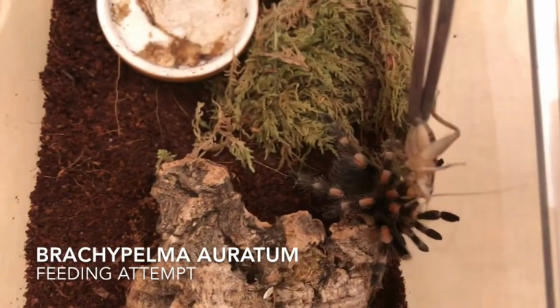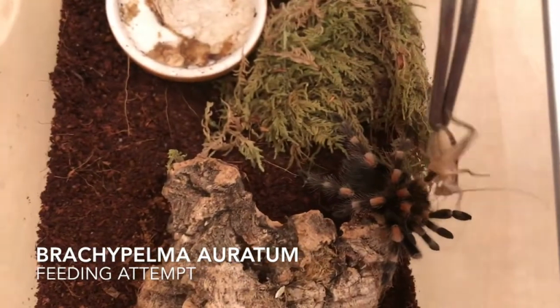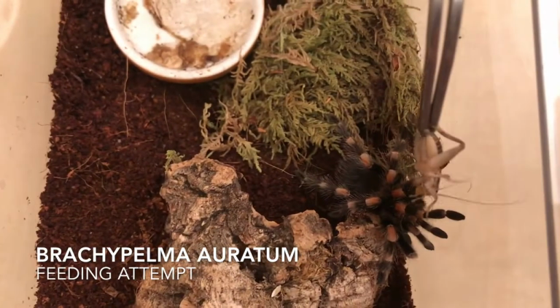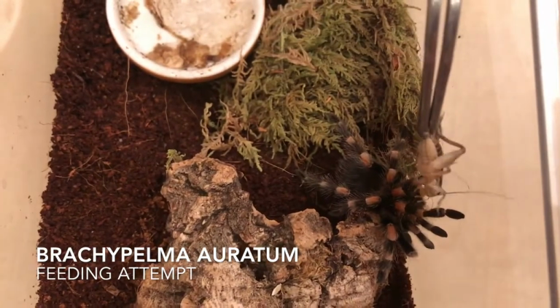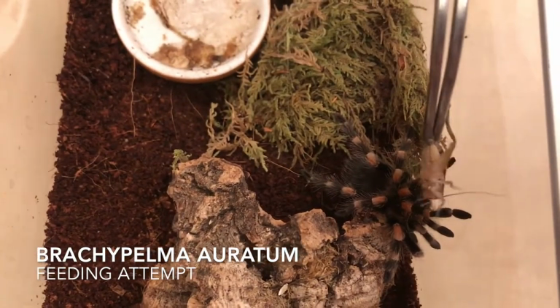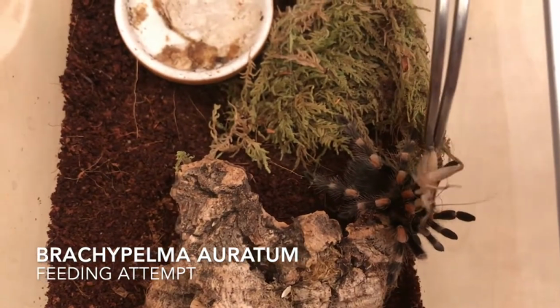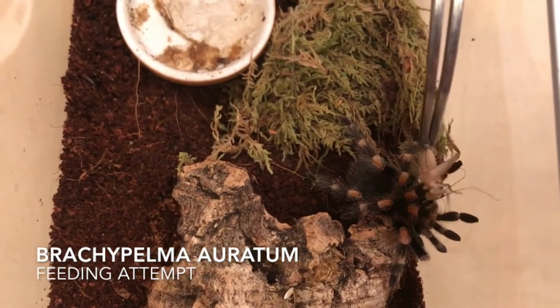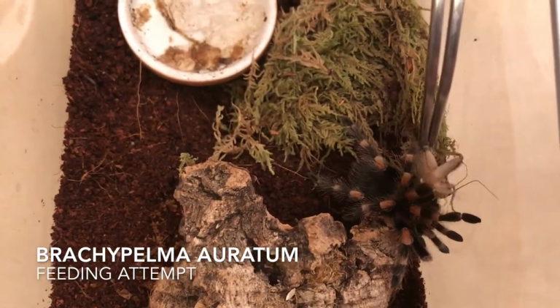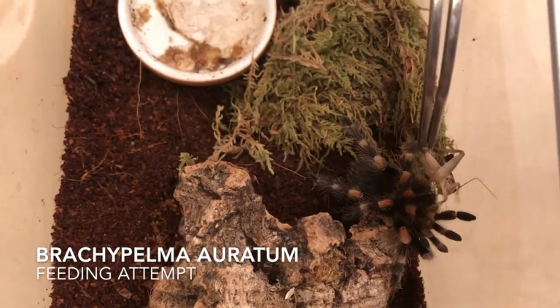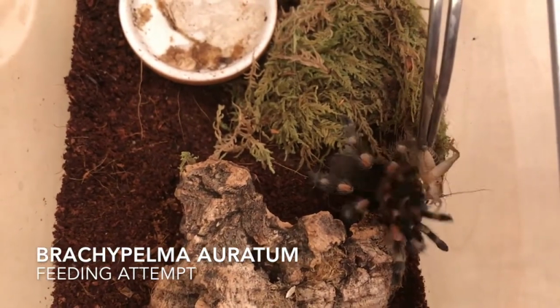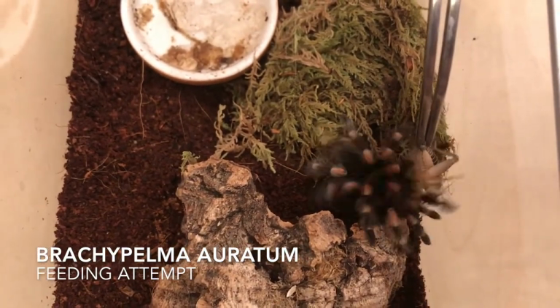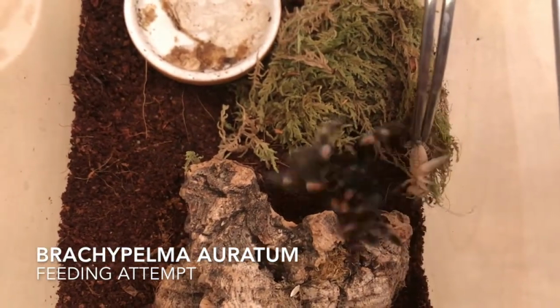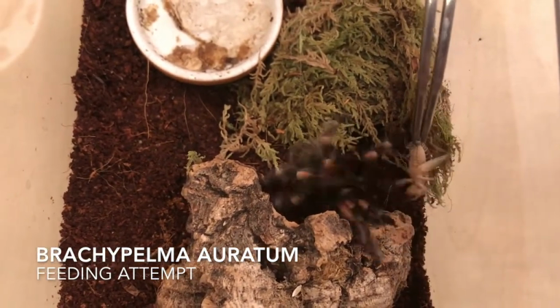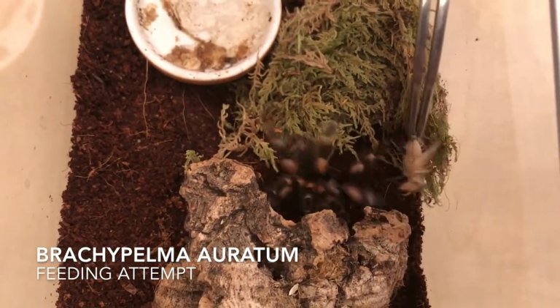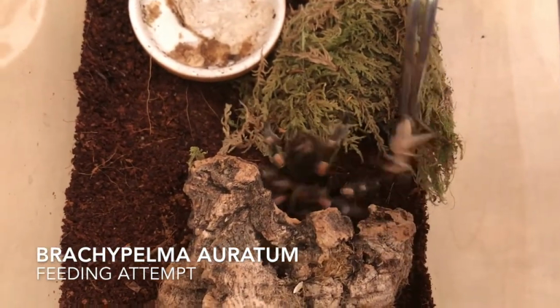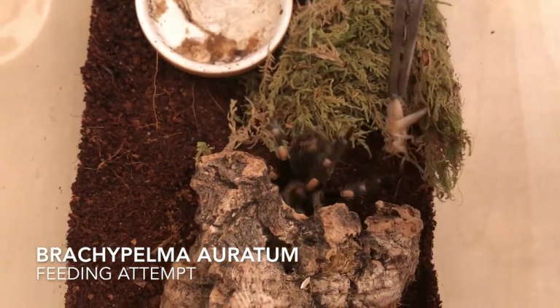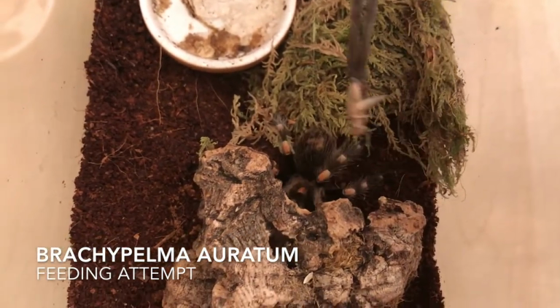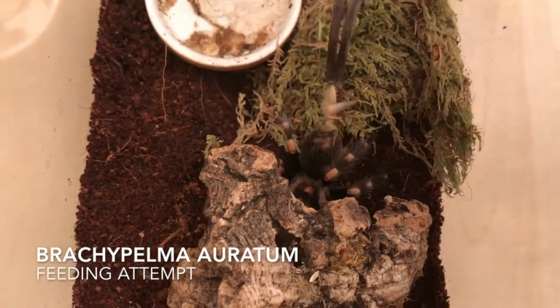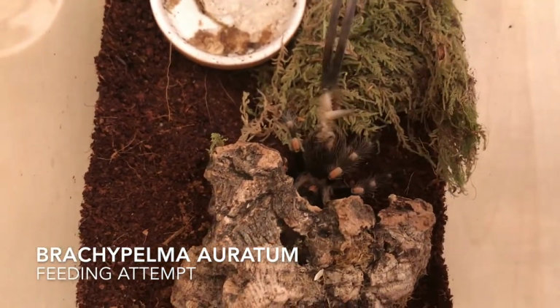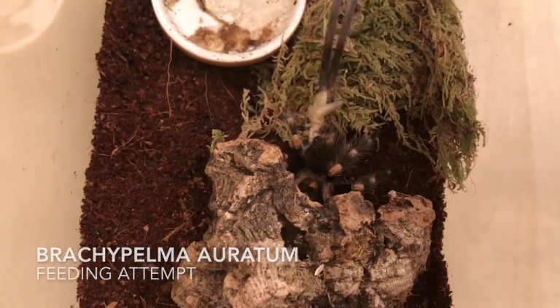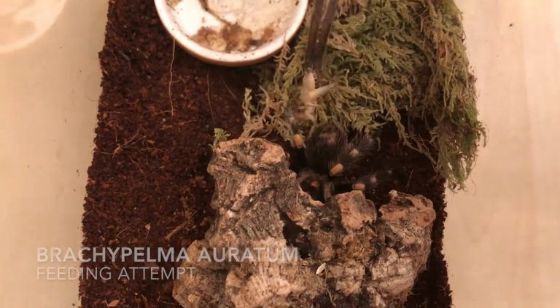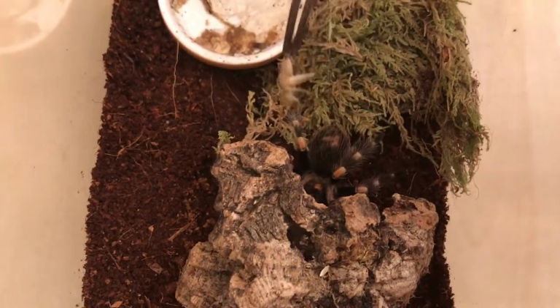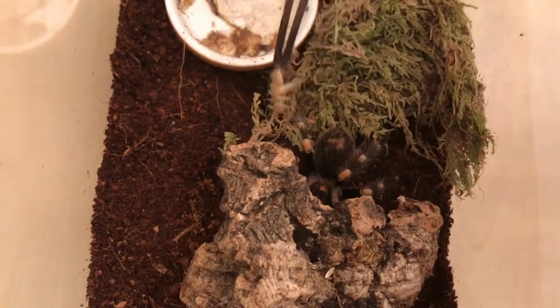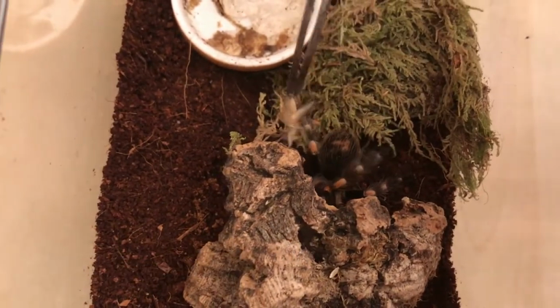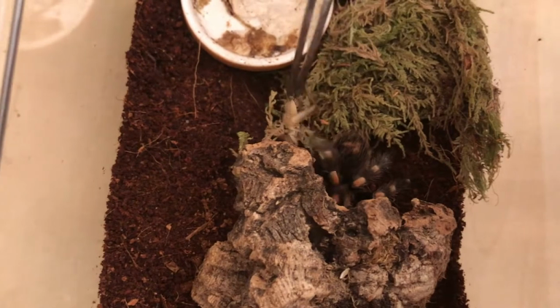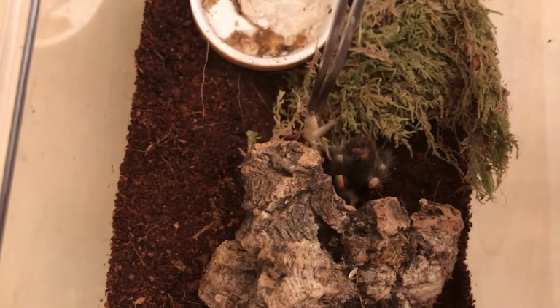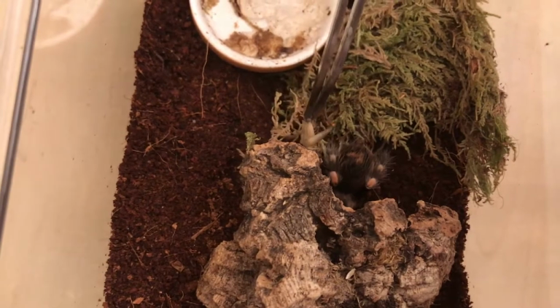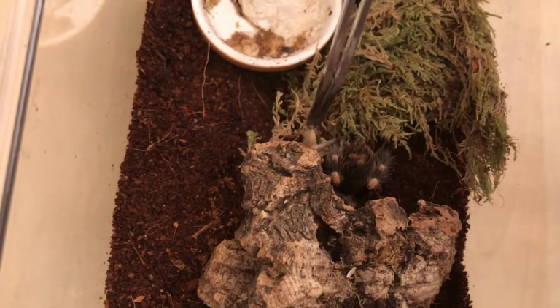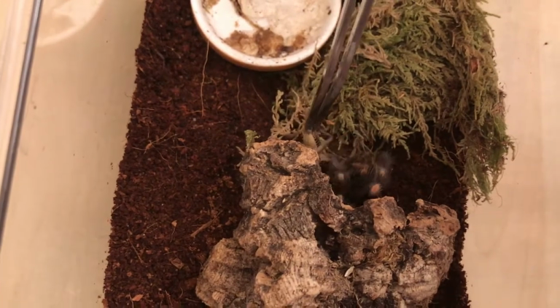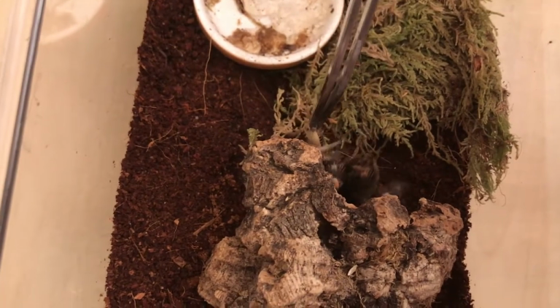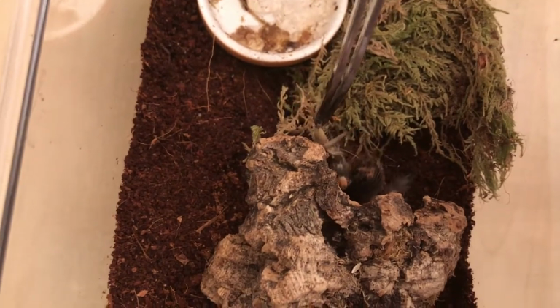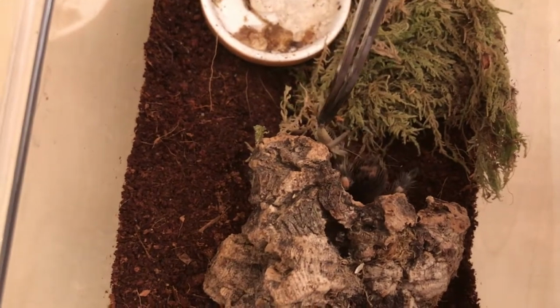So this is a Brachipelma auratum, but she doesn't want to eat because she's on a diet, obviously.